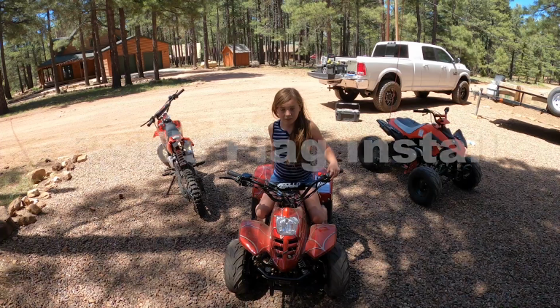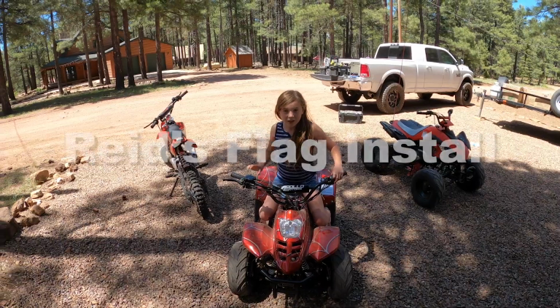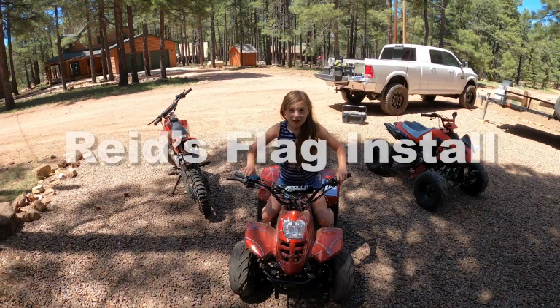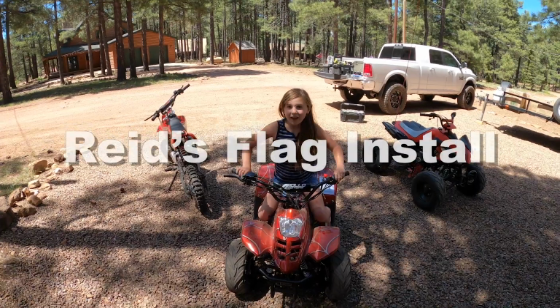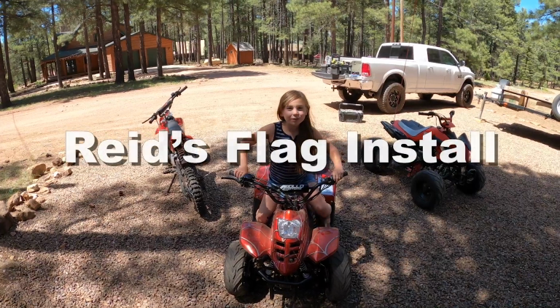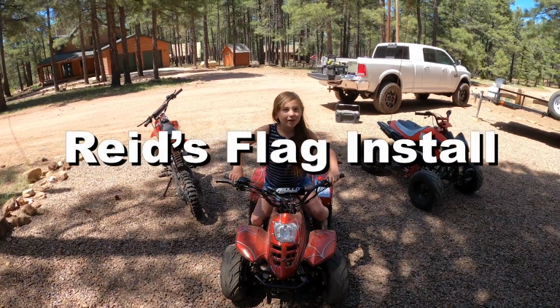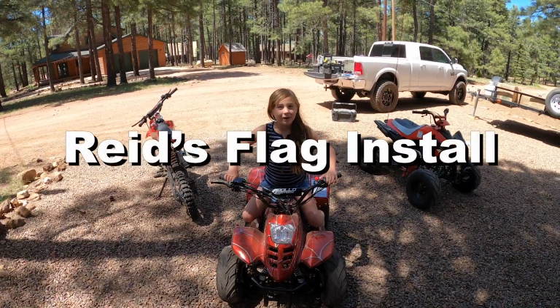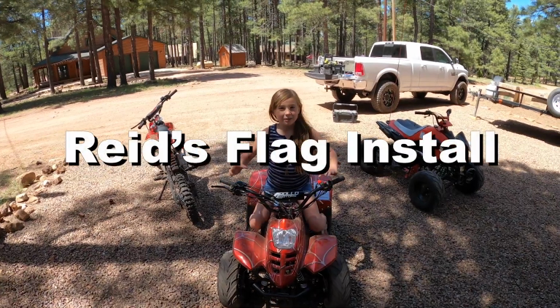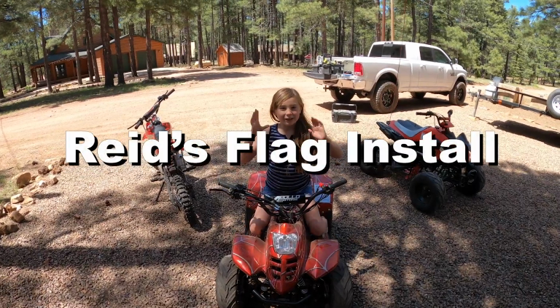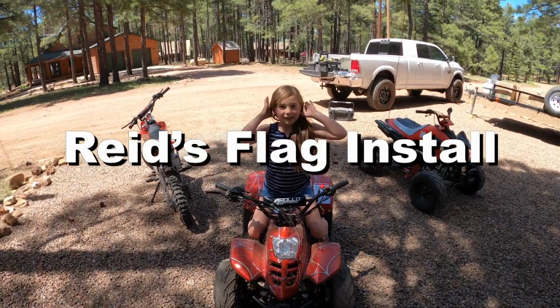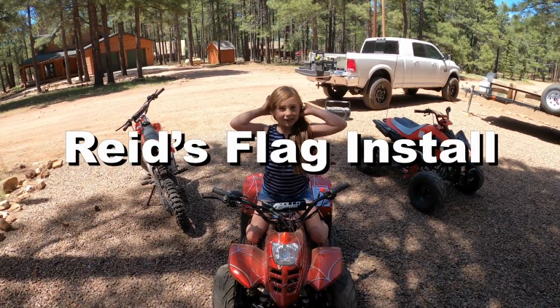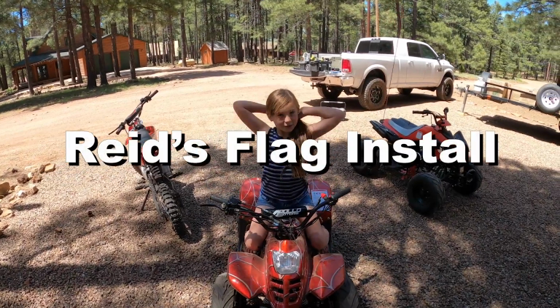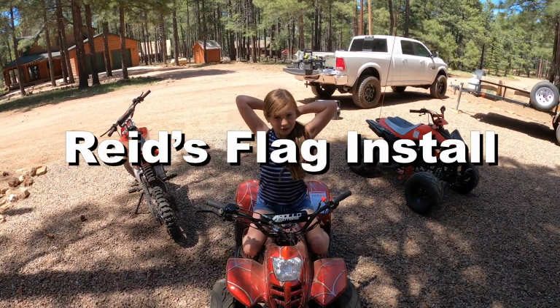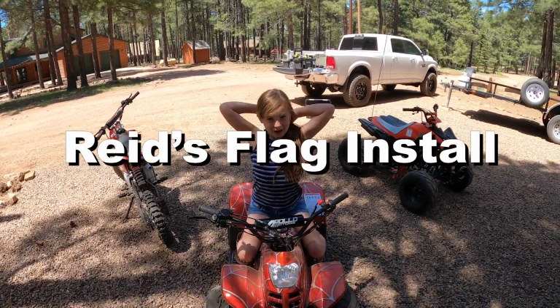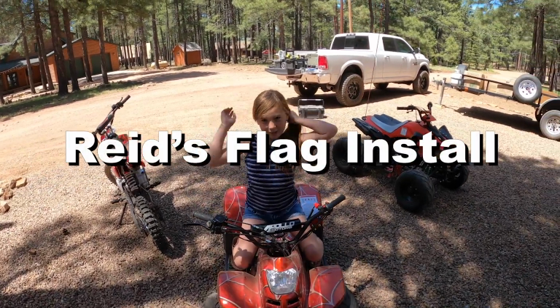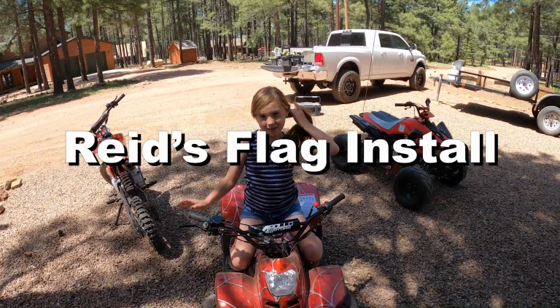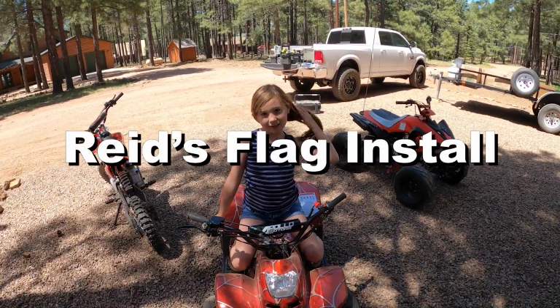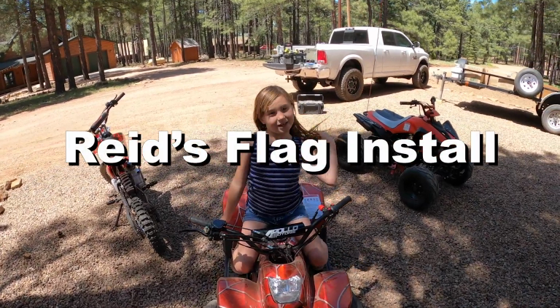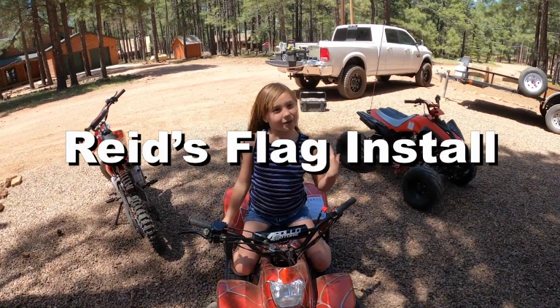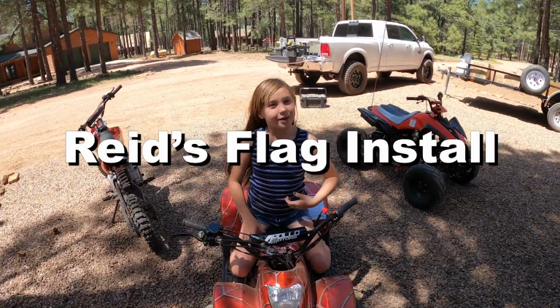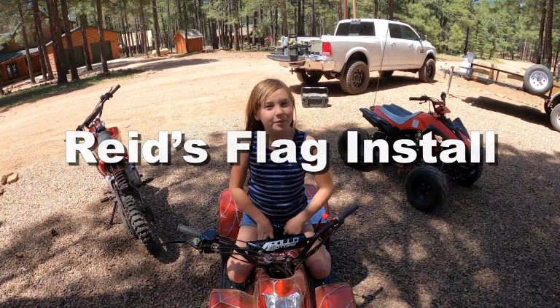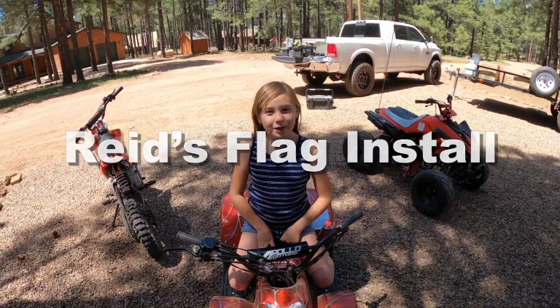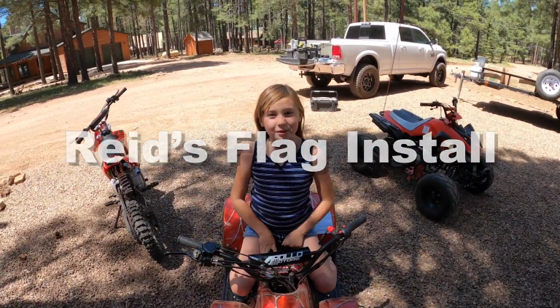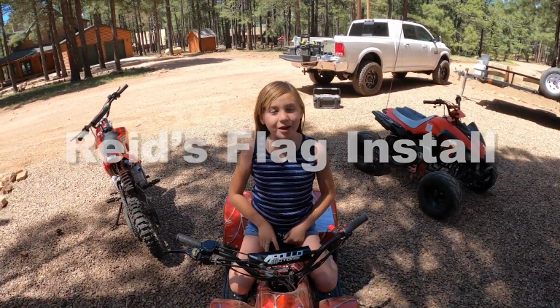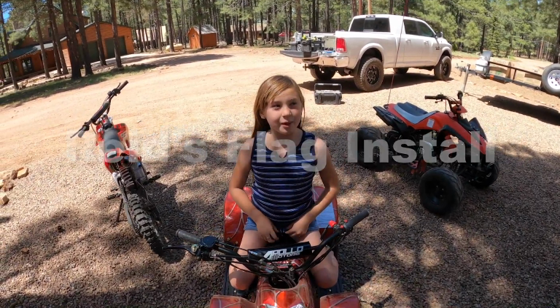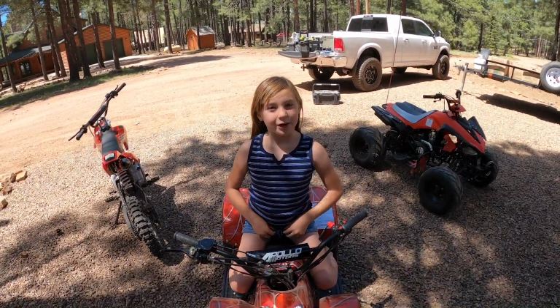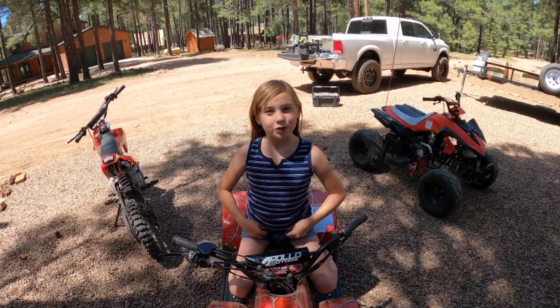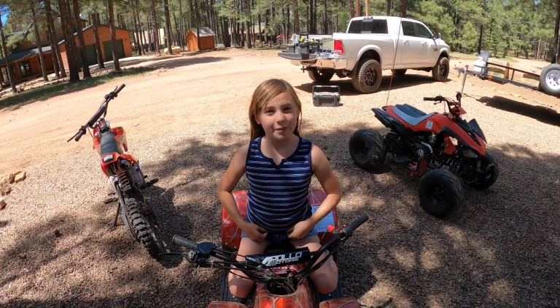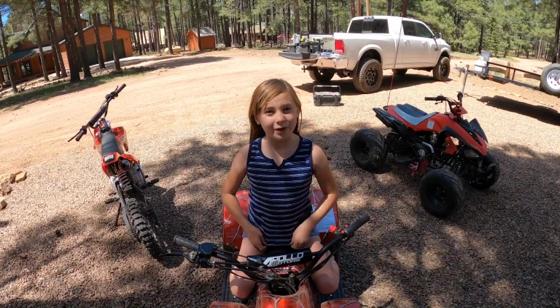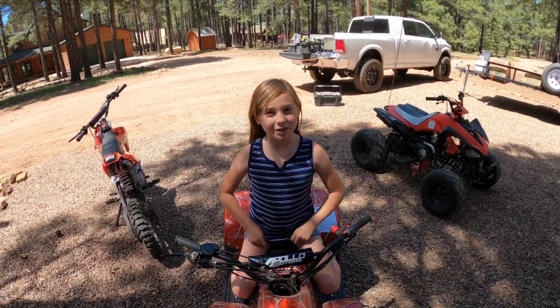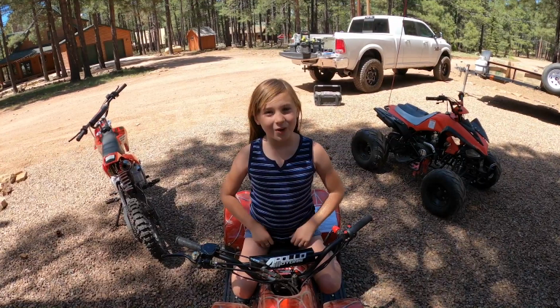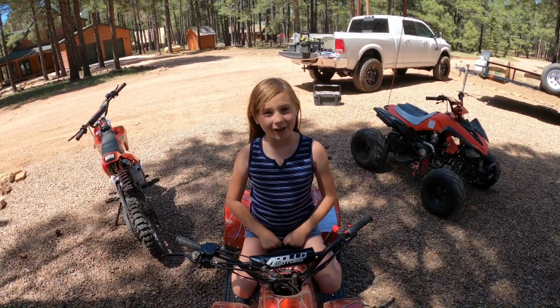Hey guys, welcome back to my channel. If you're new here, I'm Lily and today we're going to be putting my brother's whip on his quad.